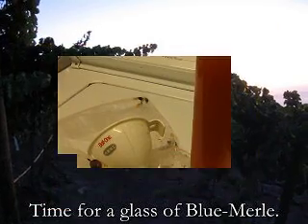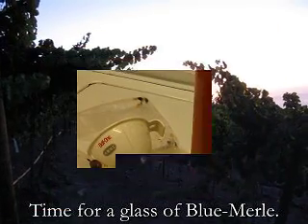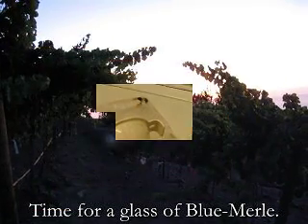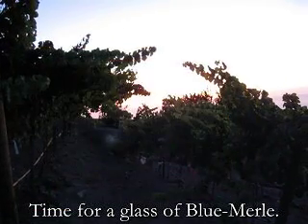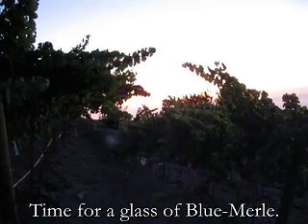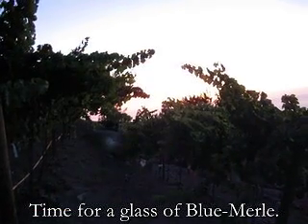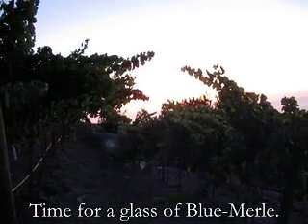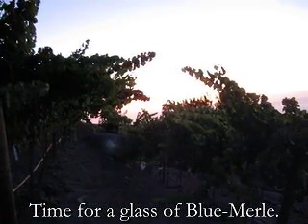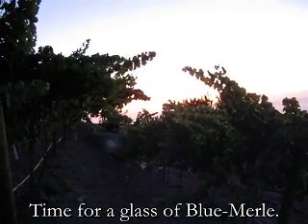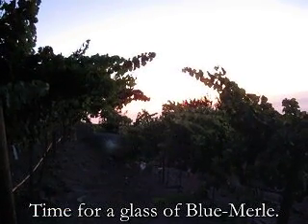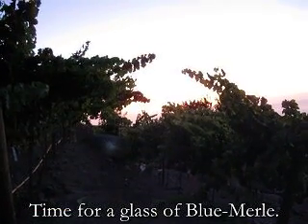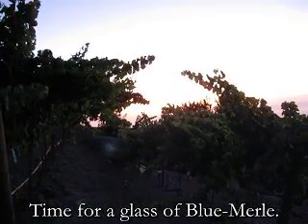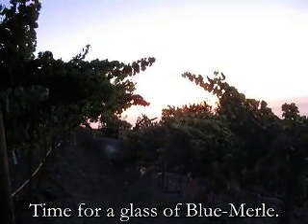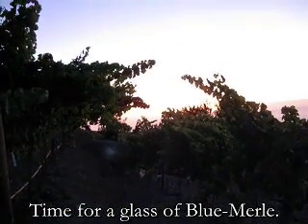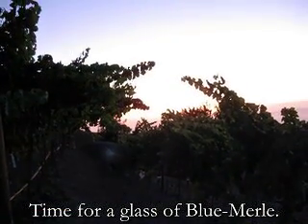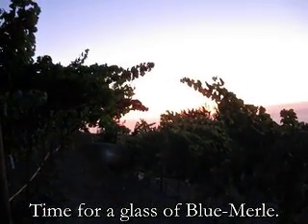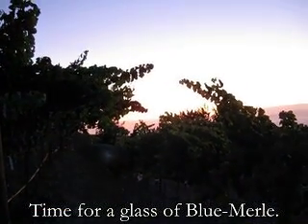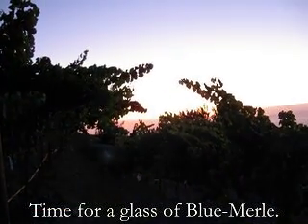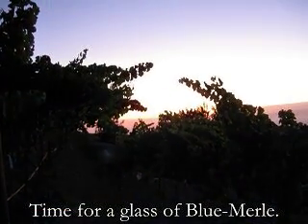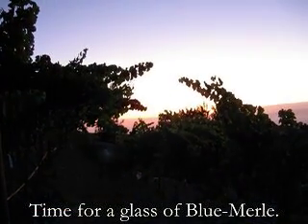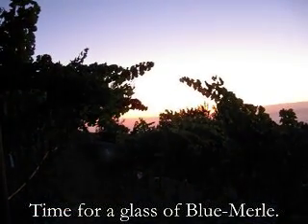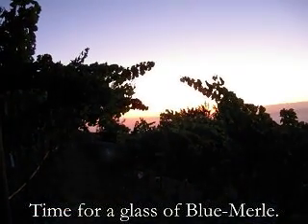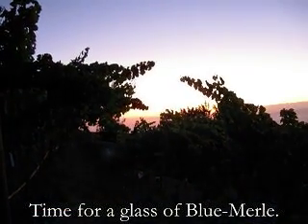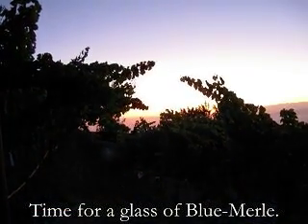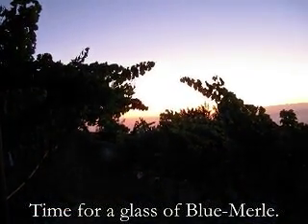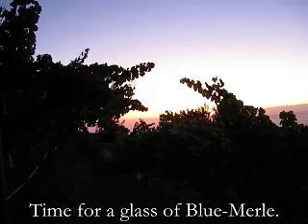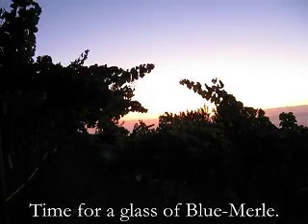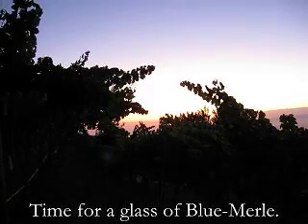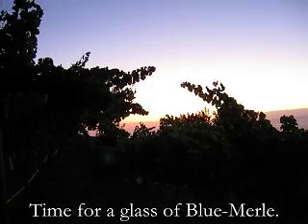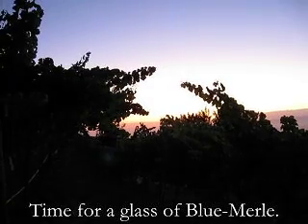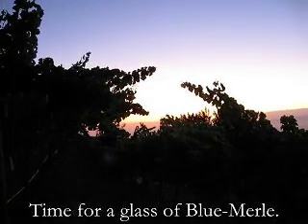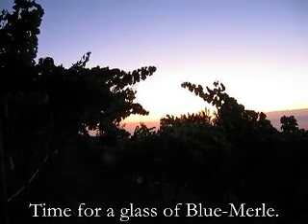It's a lovely summer sunset in the vineyard. Good time for a glass of wine.